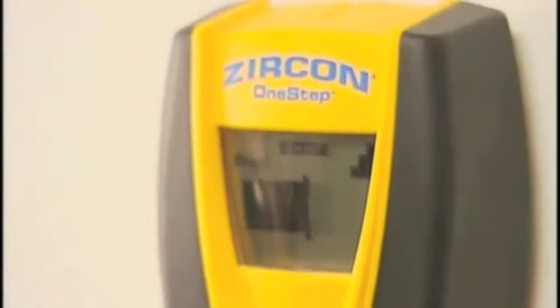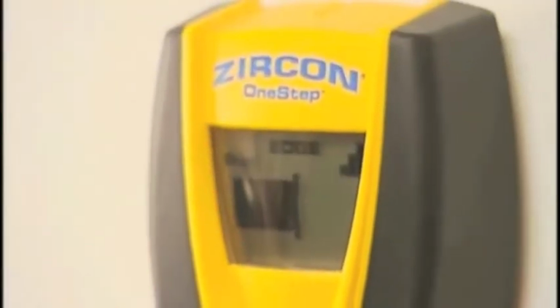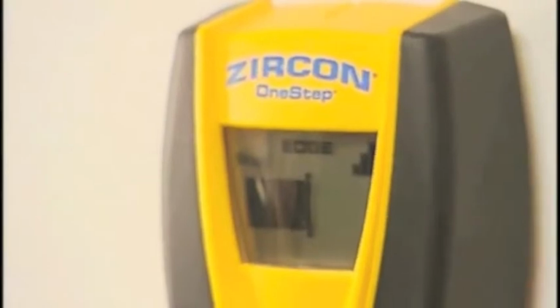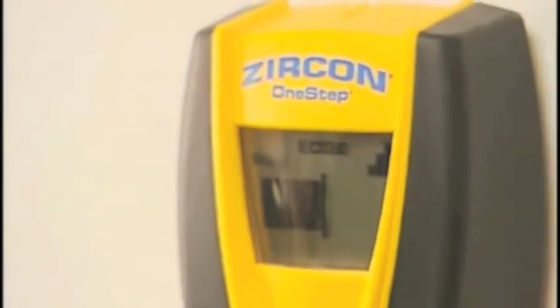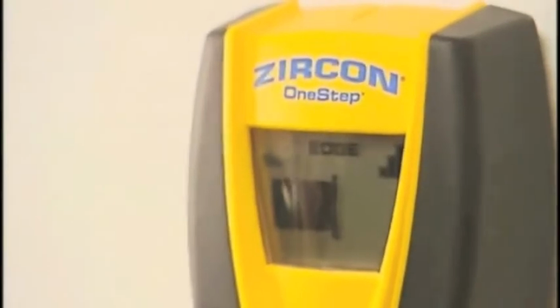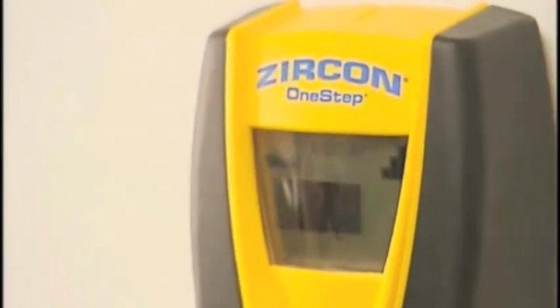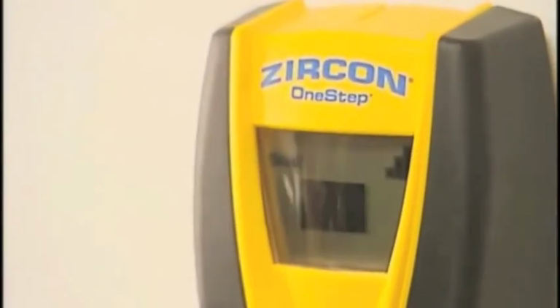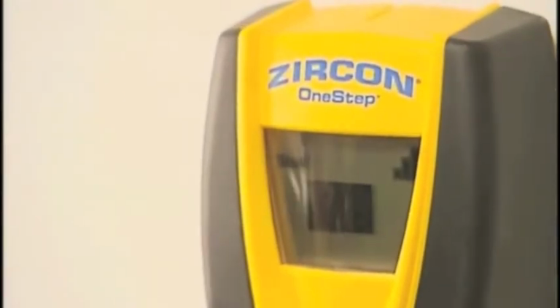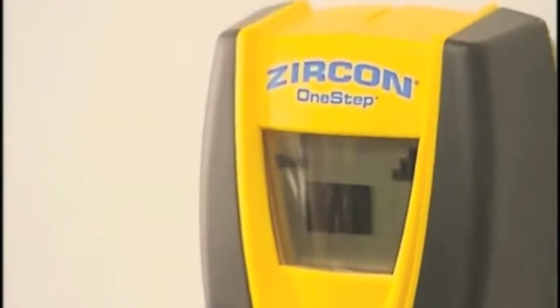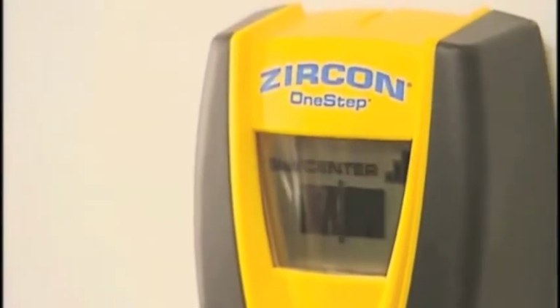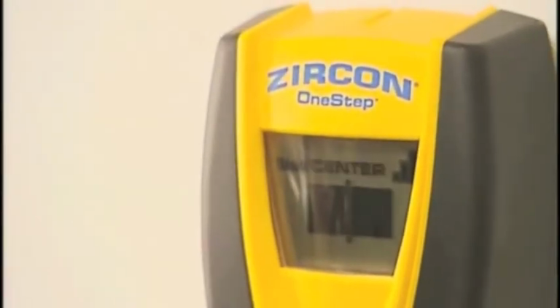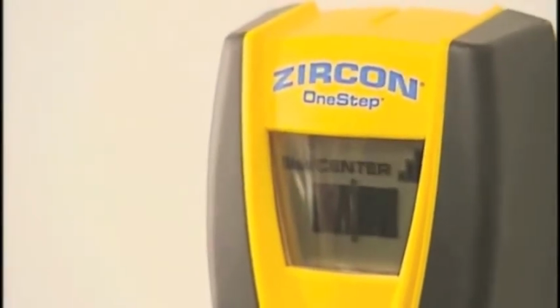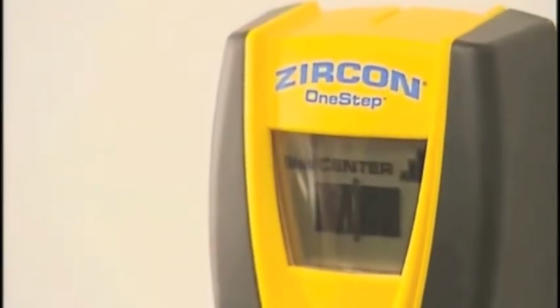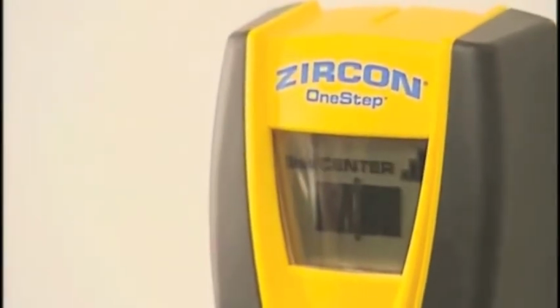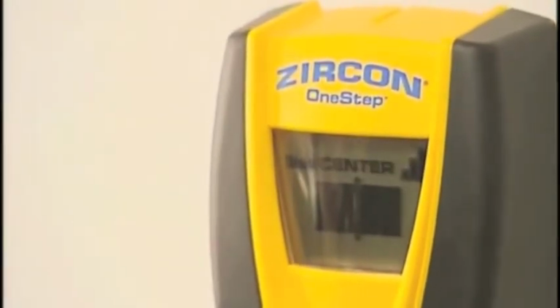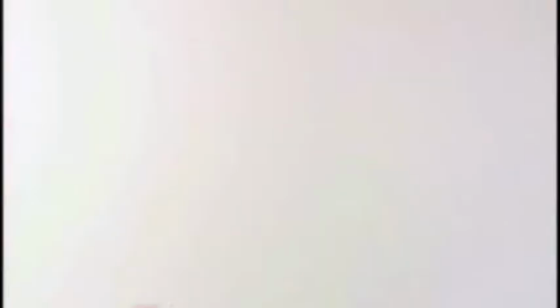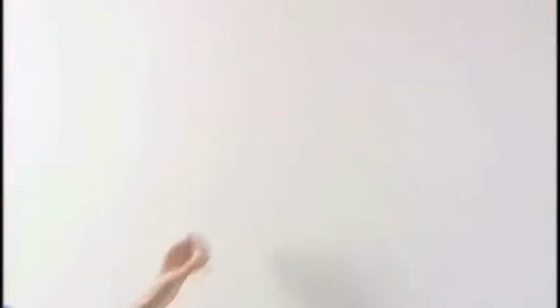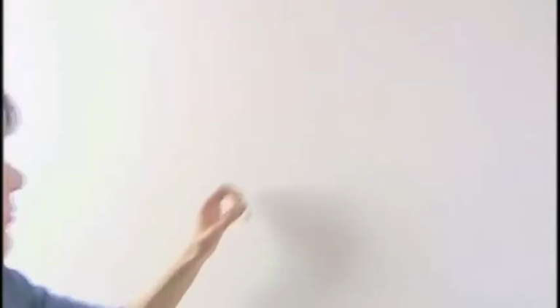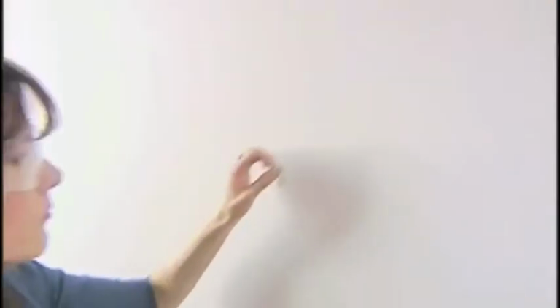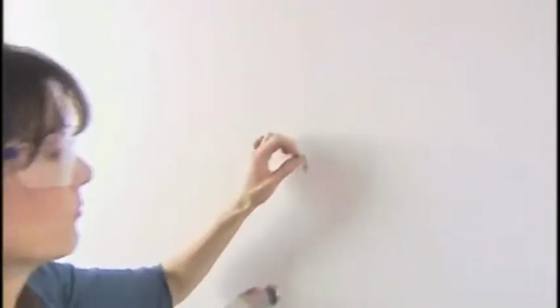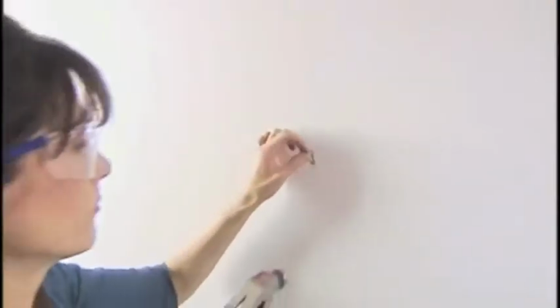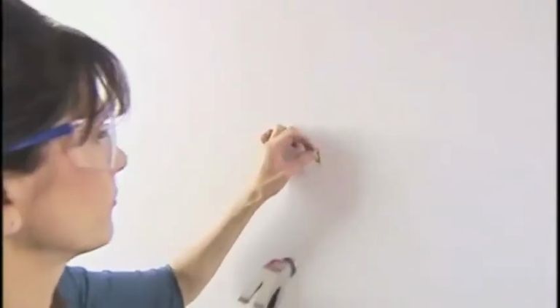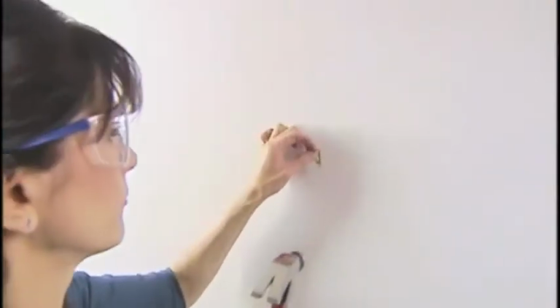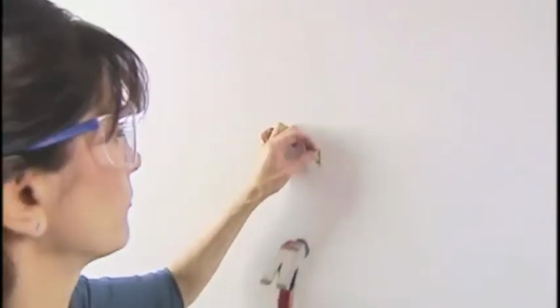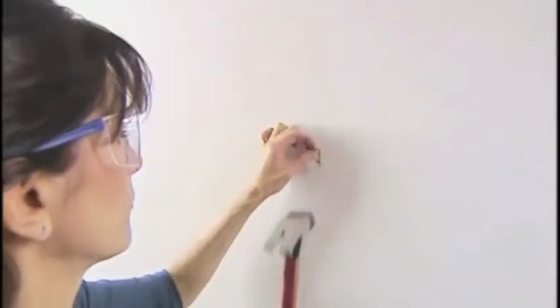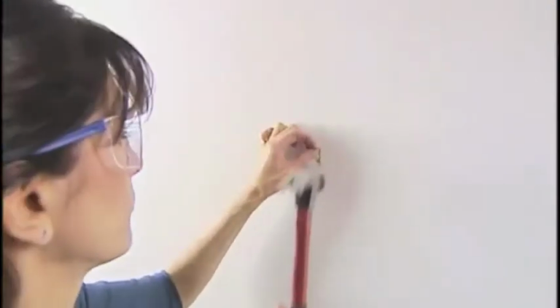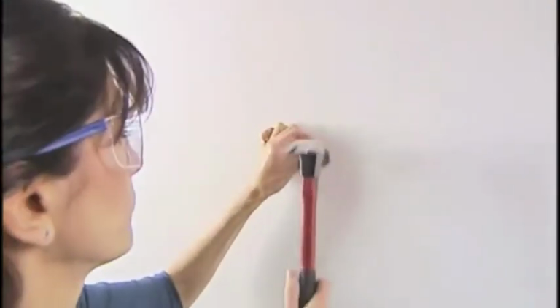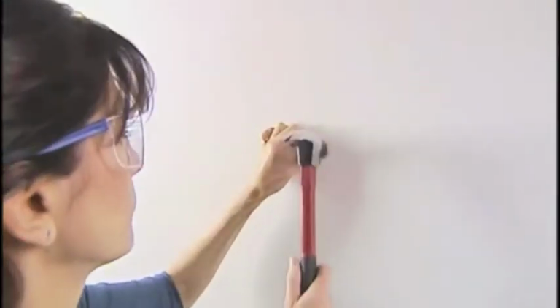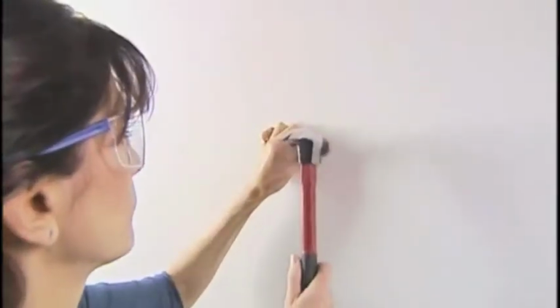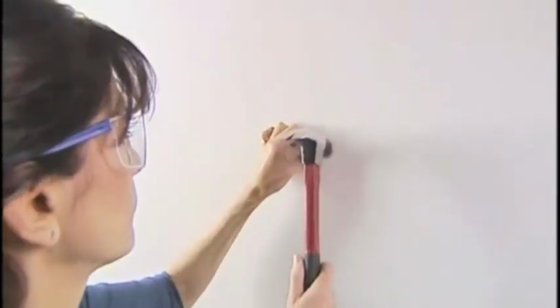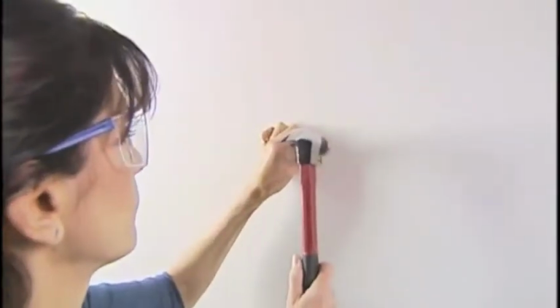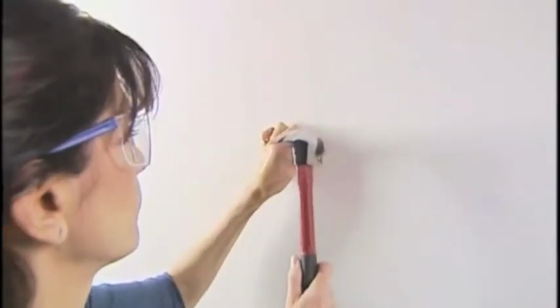If the wall is plaster, pre-drill a small hole and nail the hanger in place.